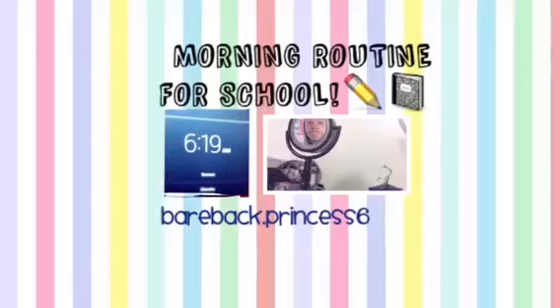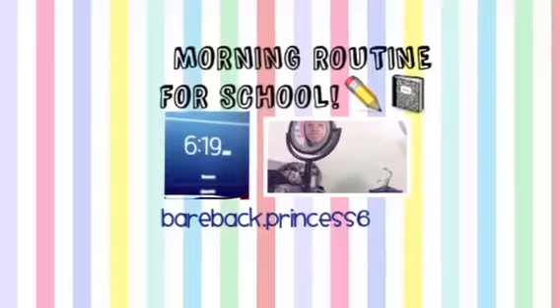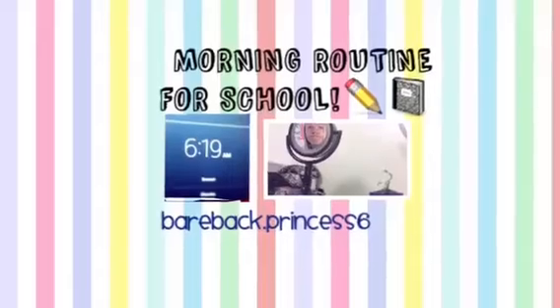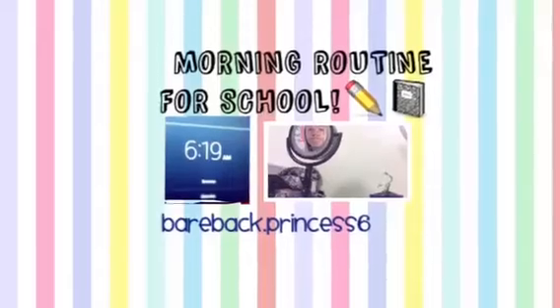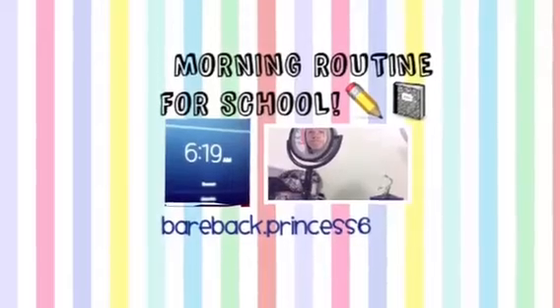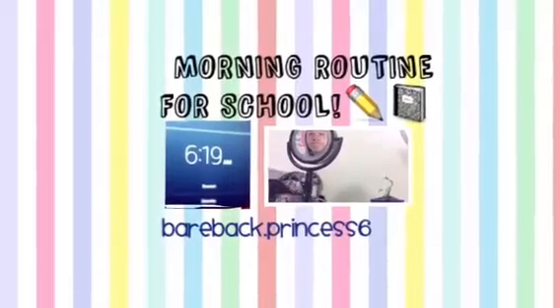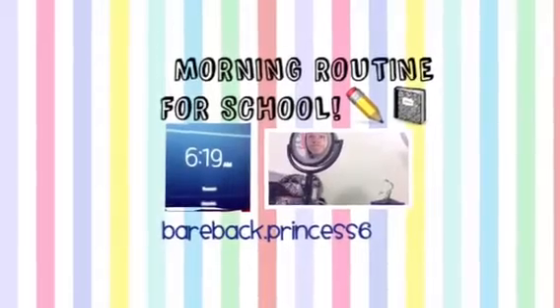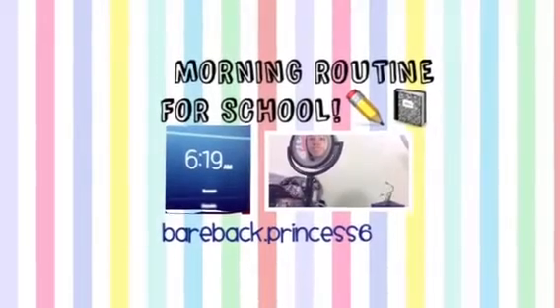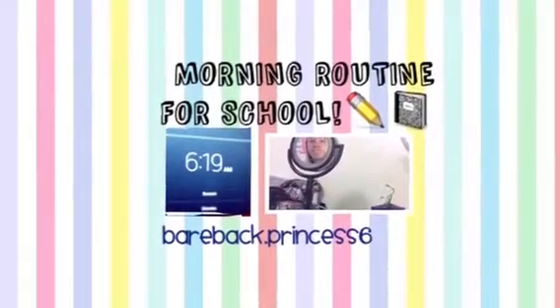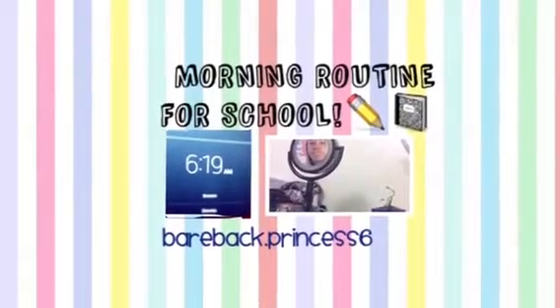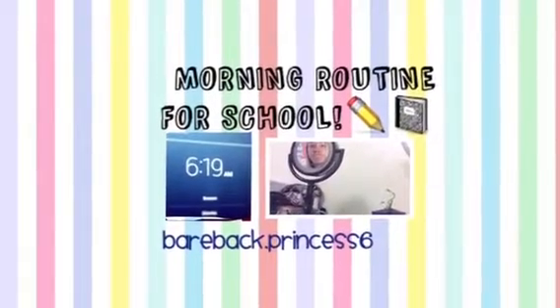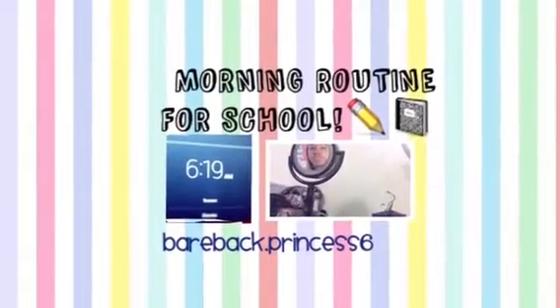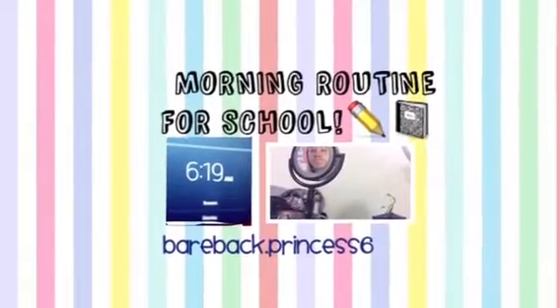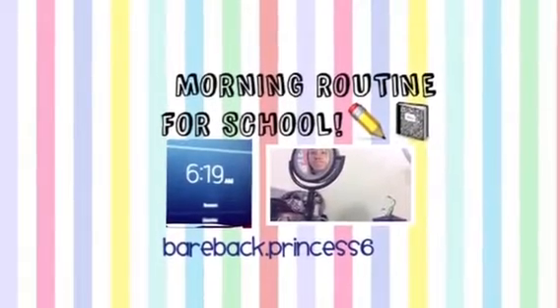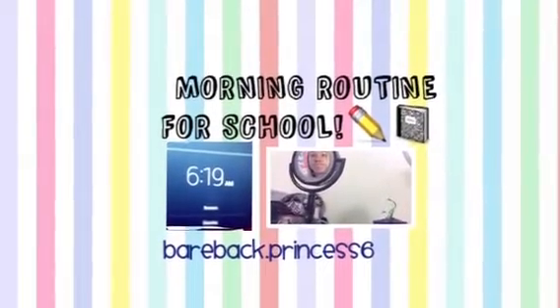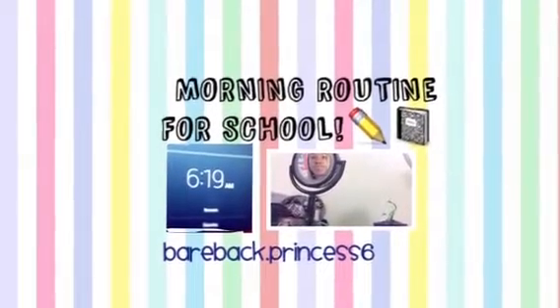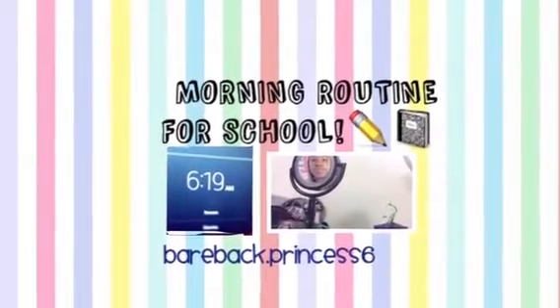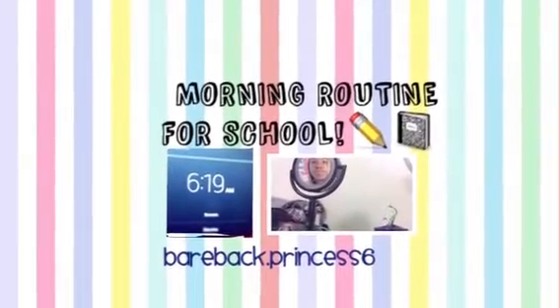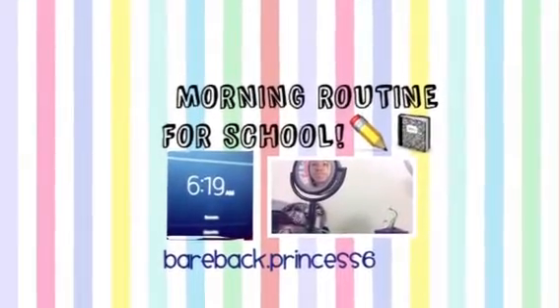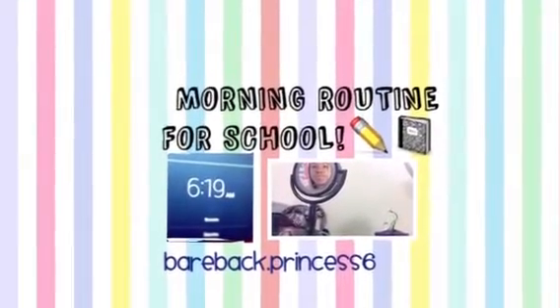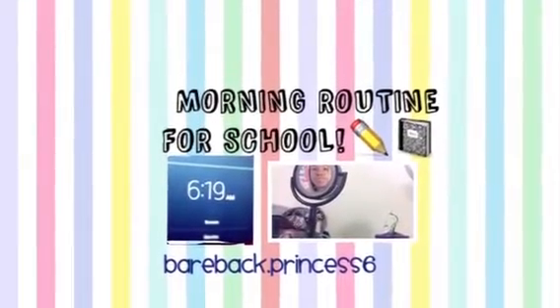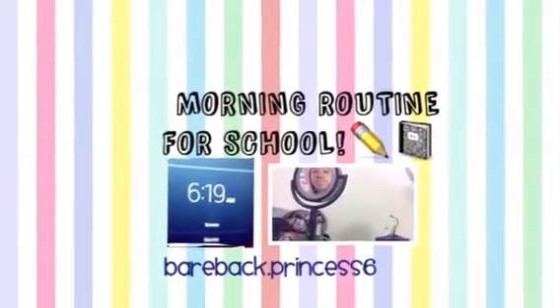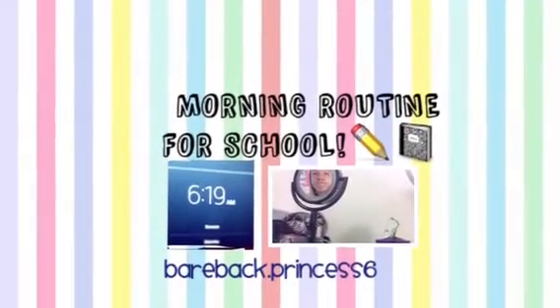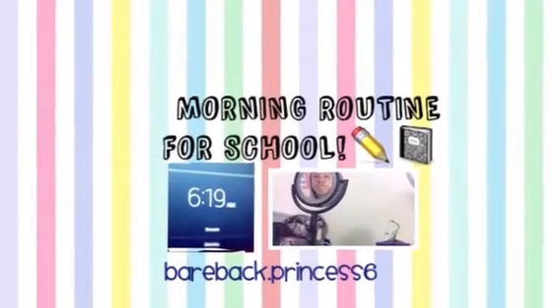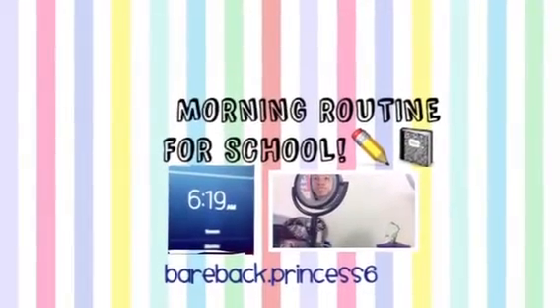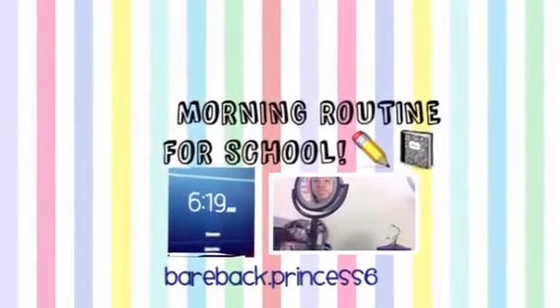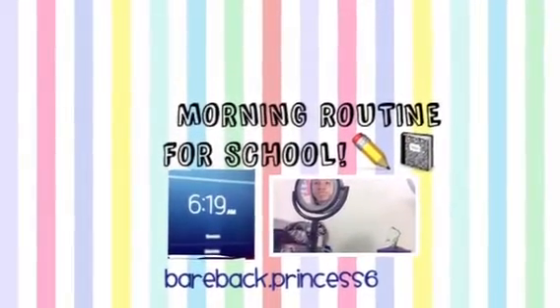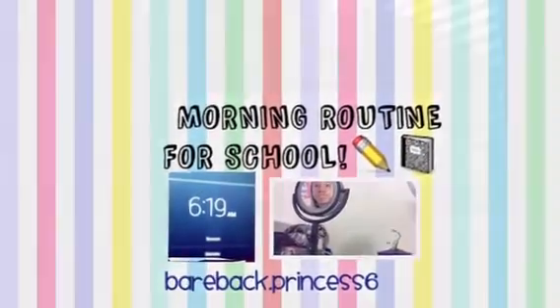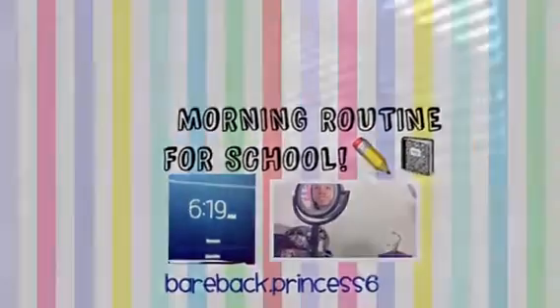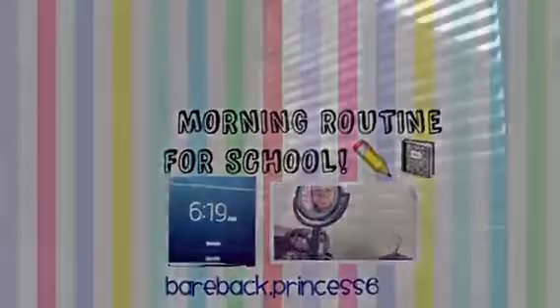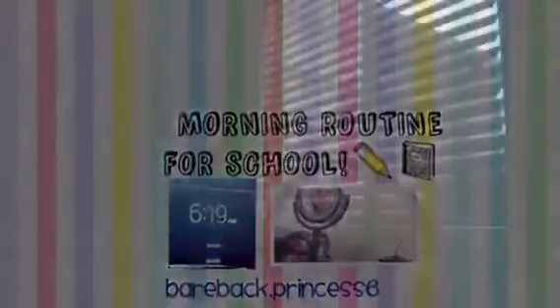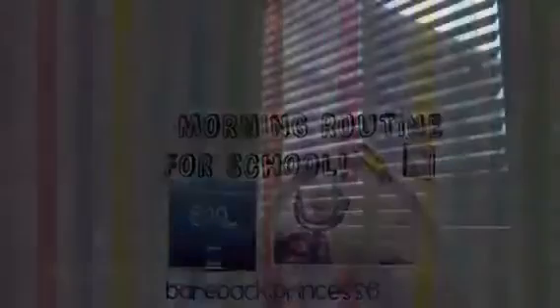Hey guys, welcome to my everyday morning routine video. I hope you guys really like it. I'm sorry I sound weird — I am sick.